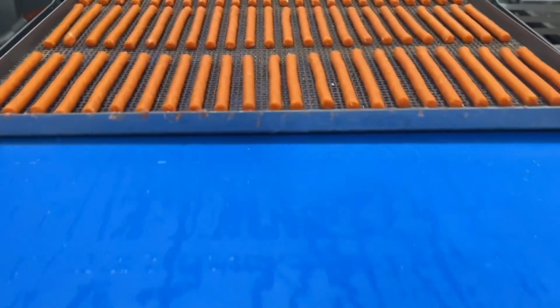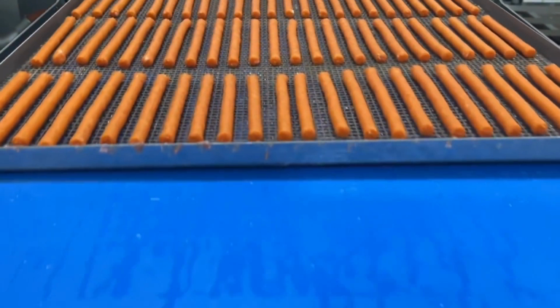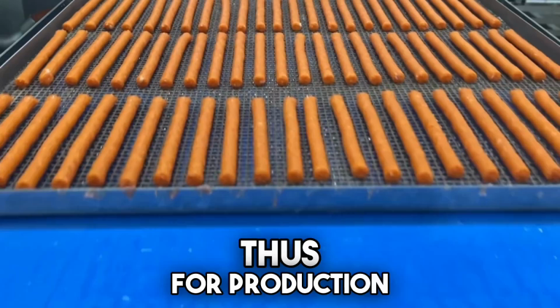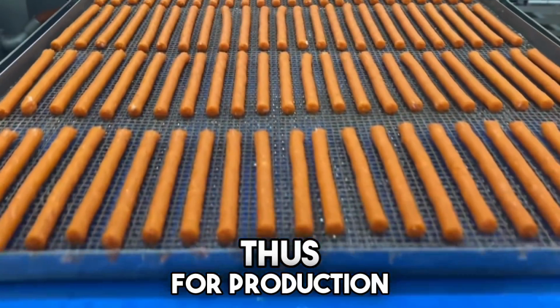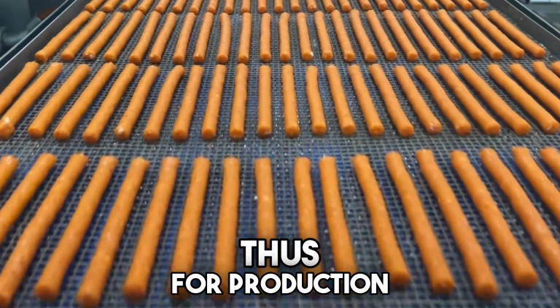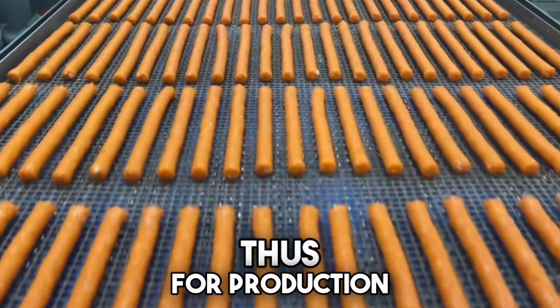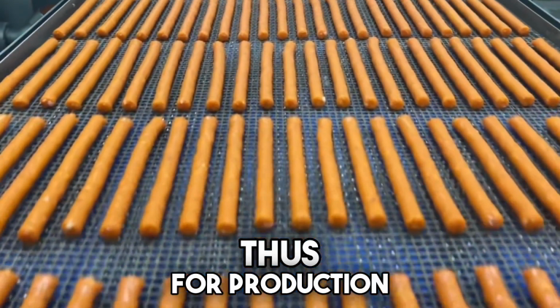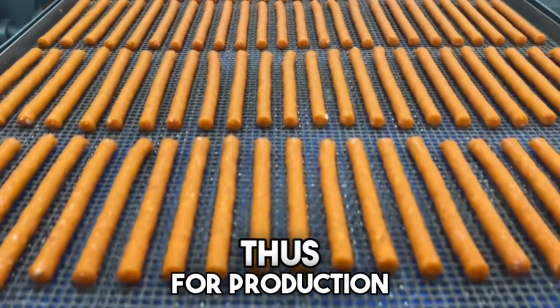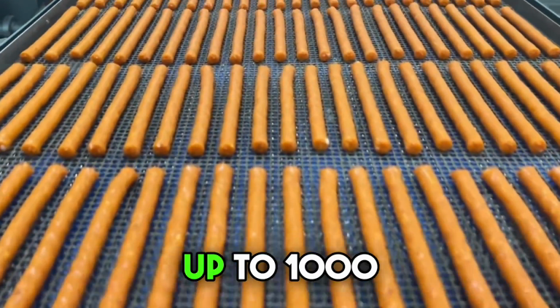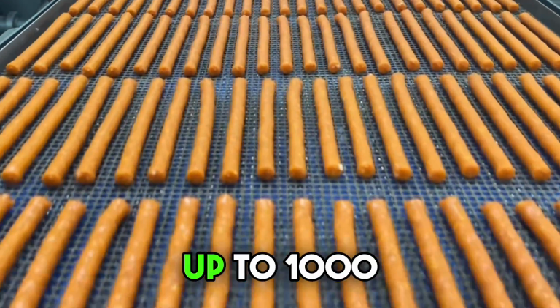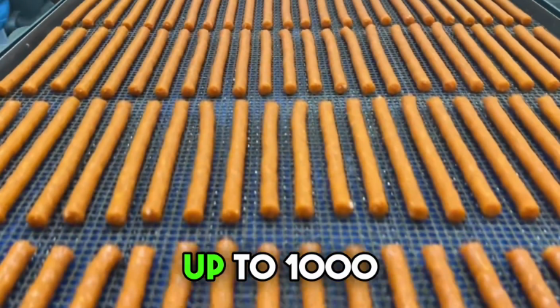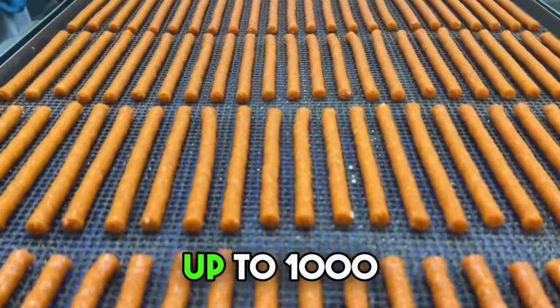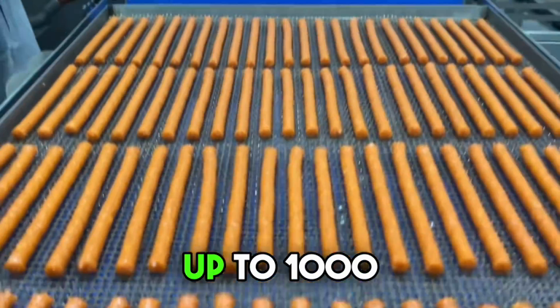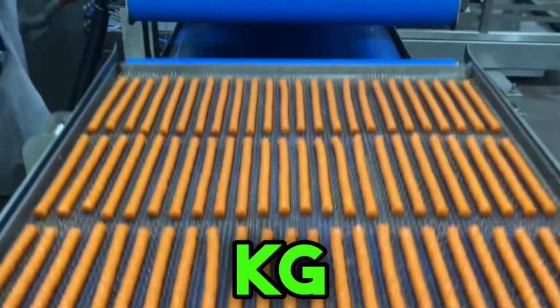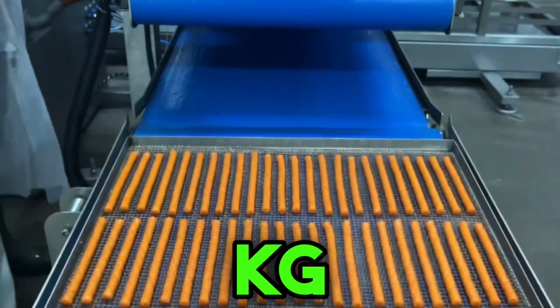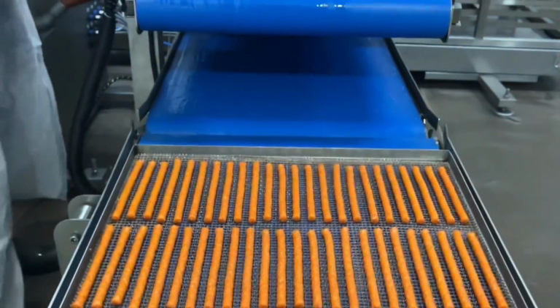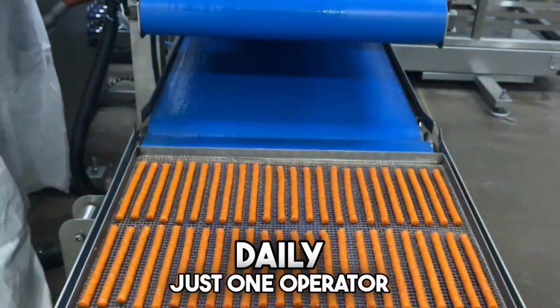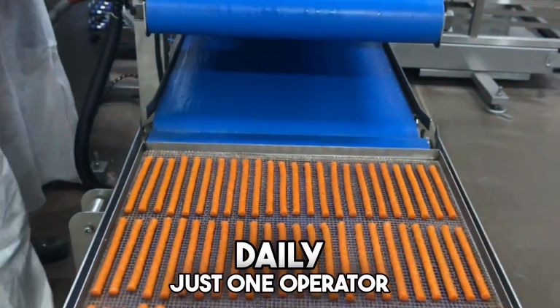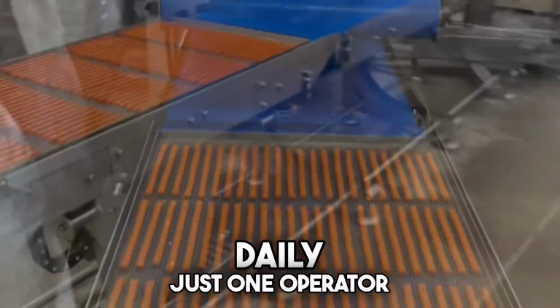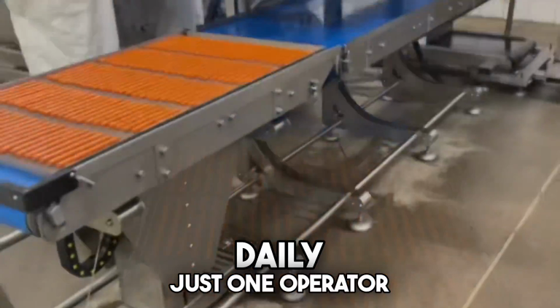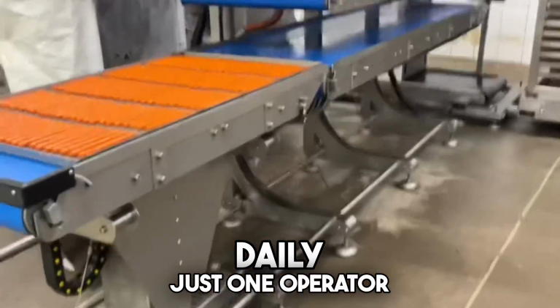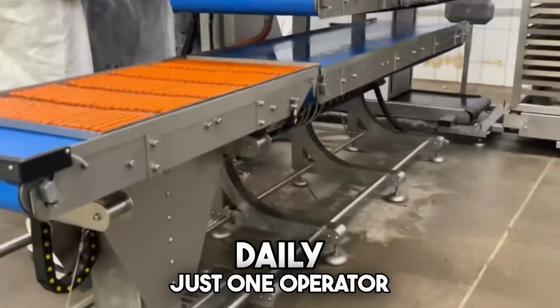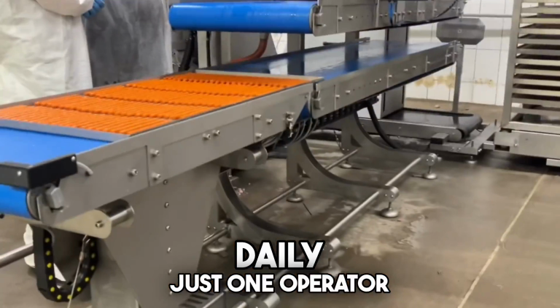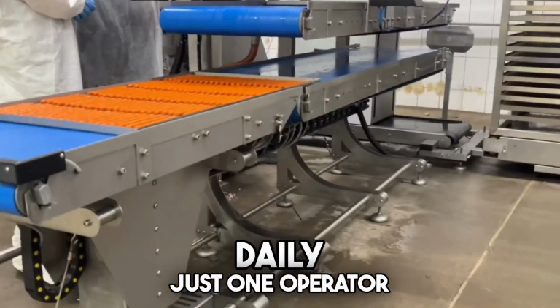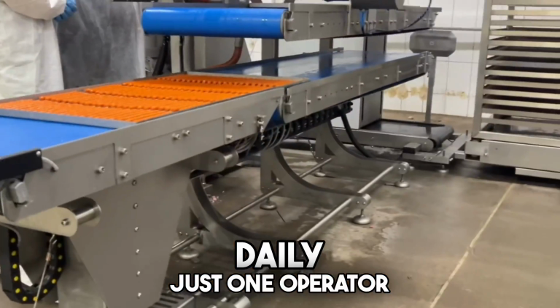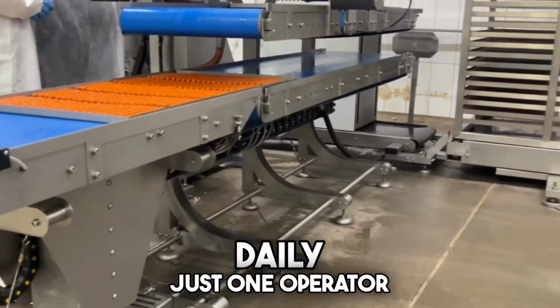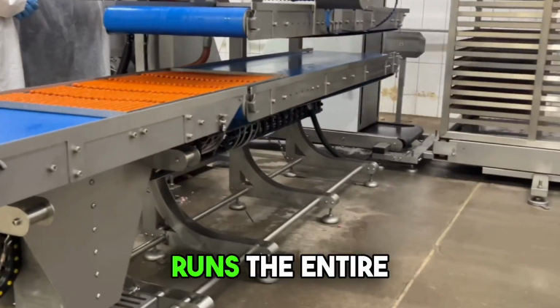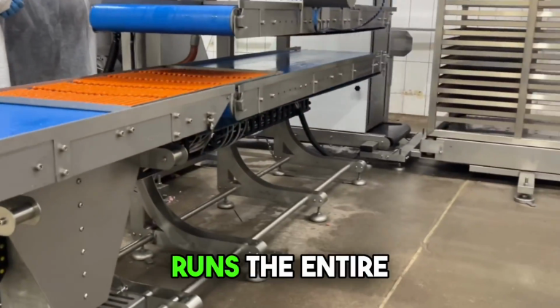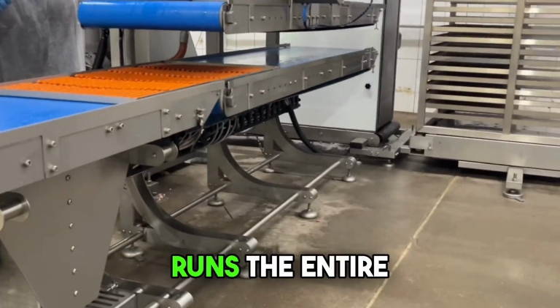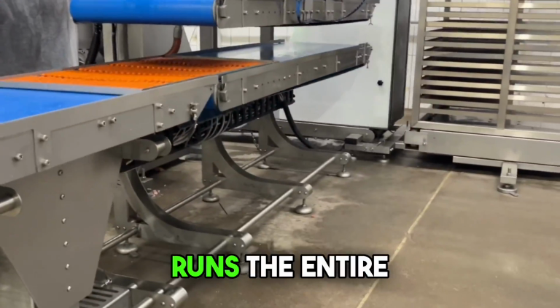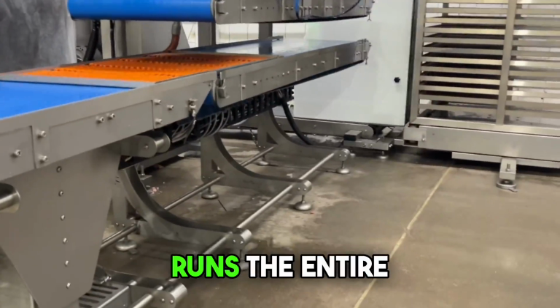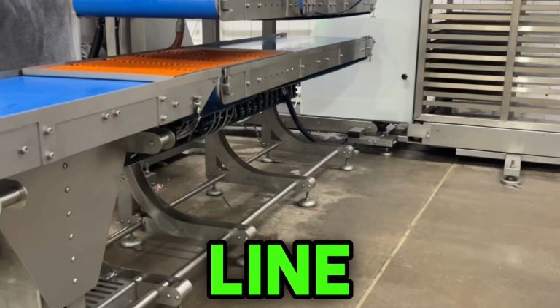One operator can load the hopper into the filler and swap full trays for empty ones. Thus, for production up to 1,000 kilograms daily, just one operator runs the entire line.